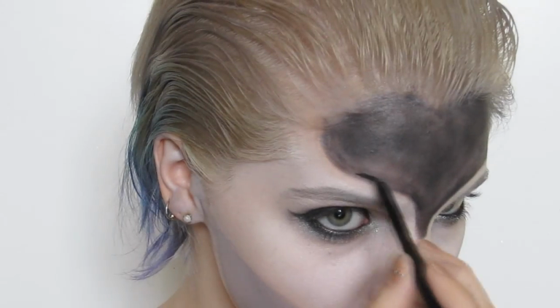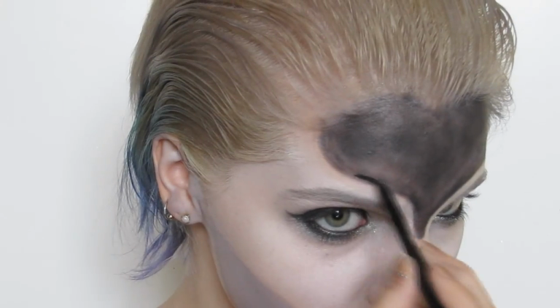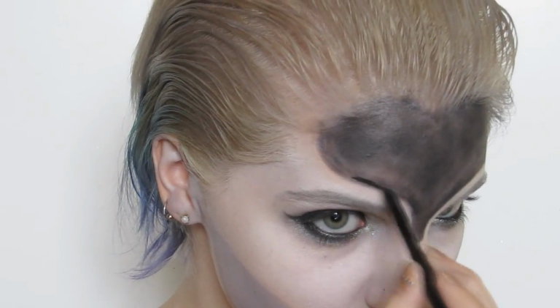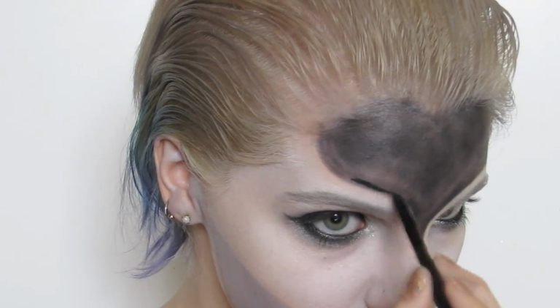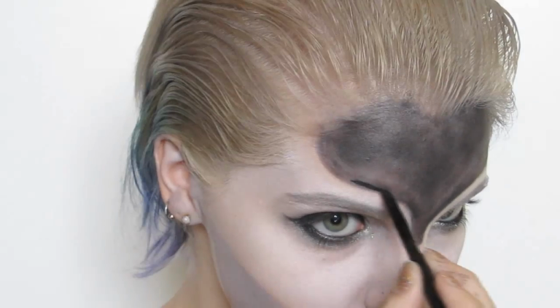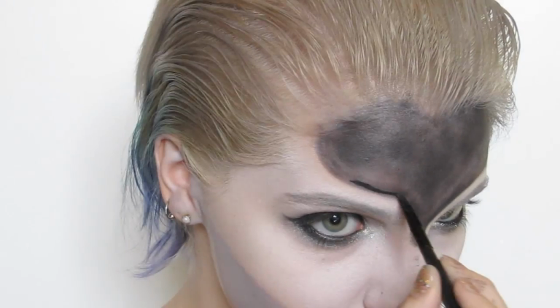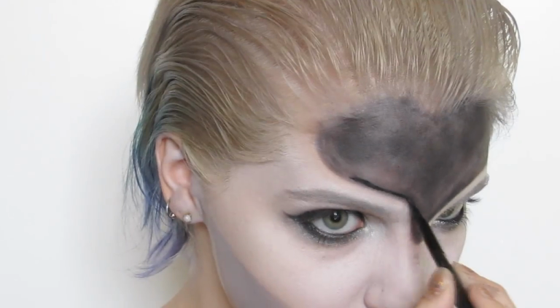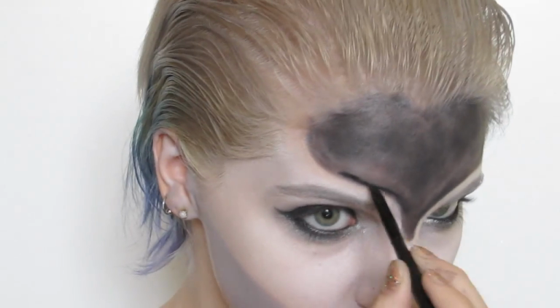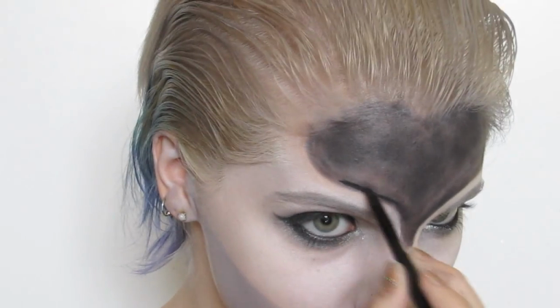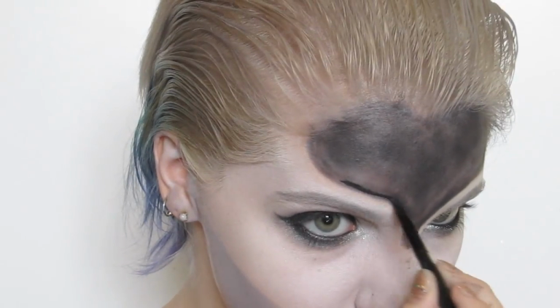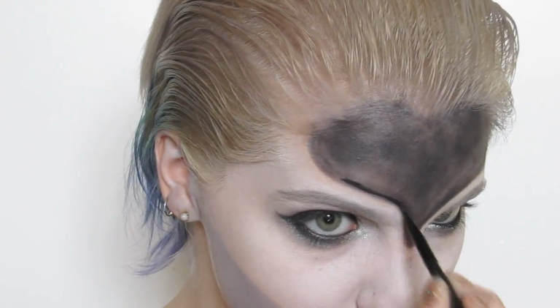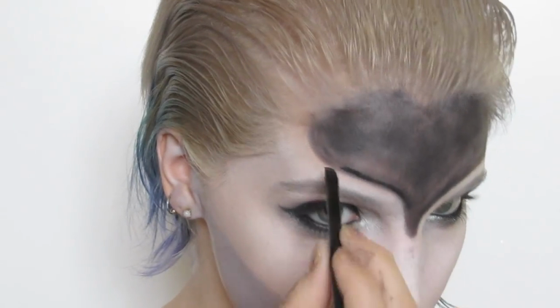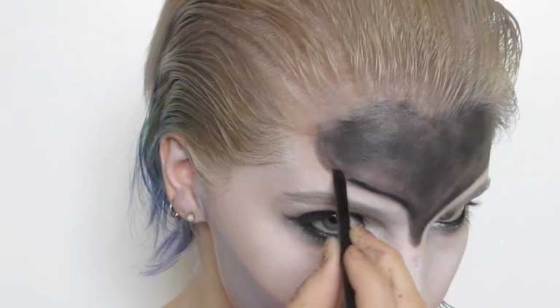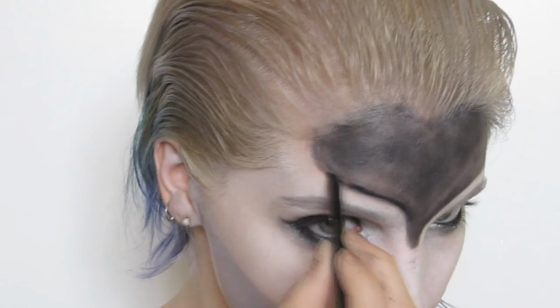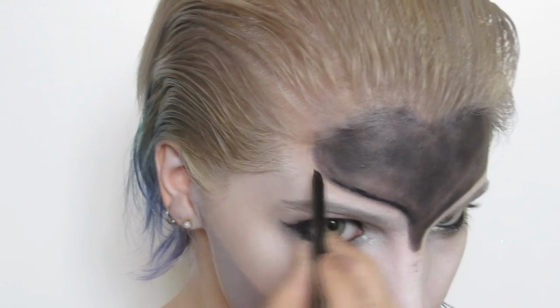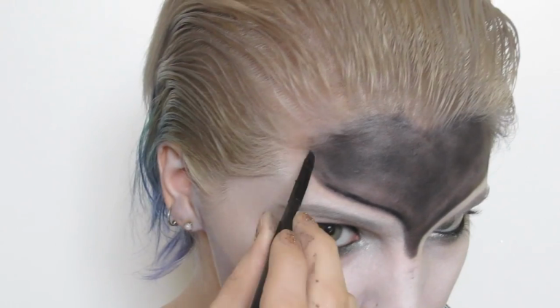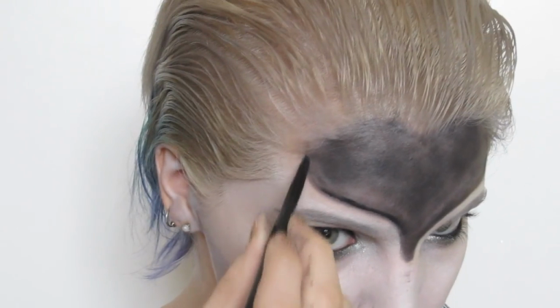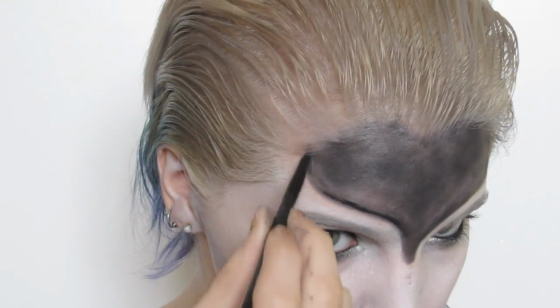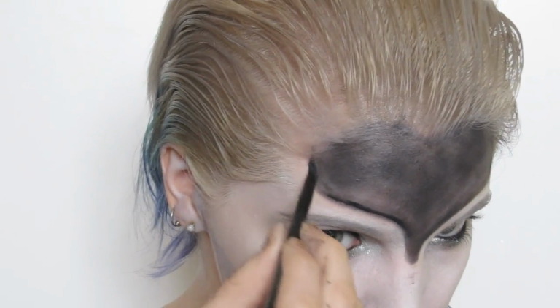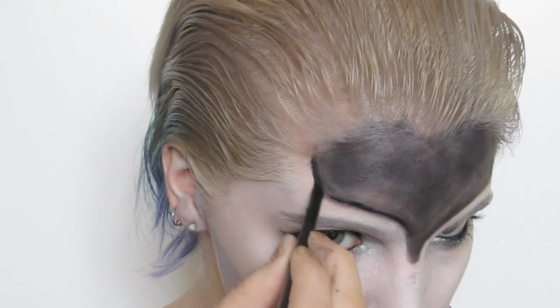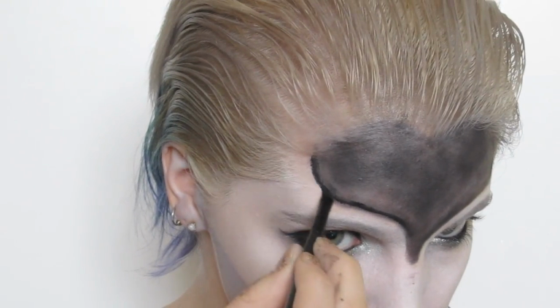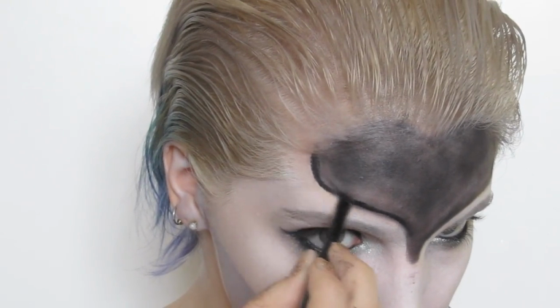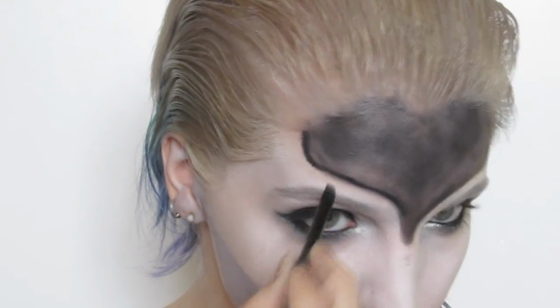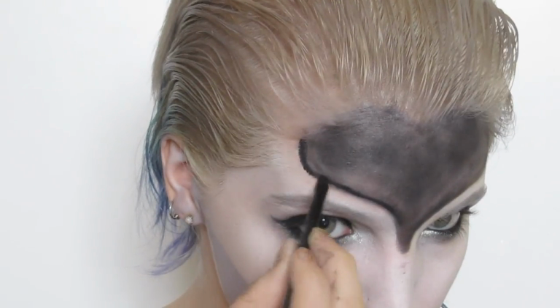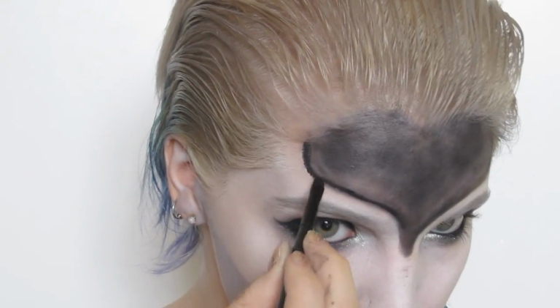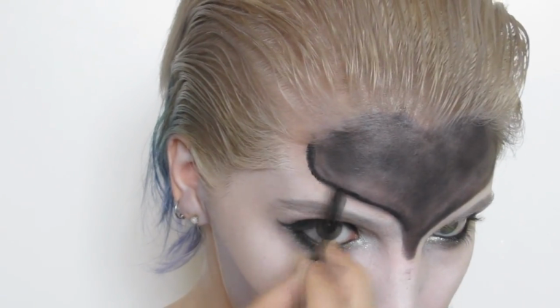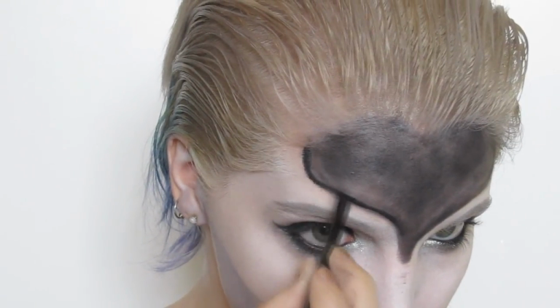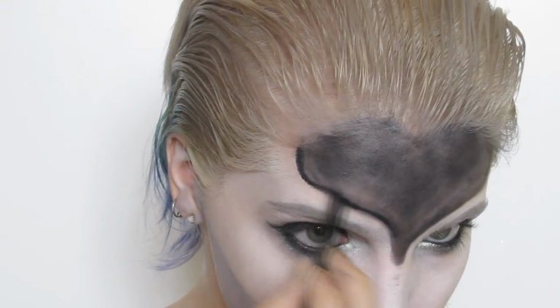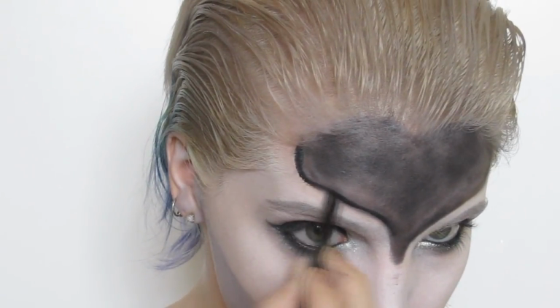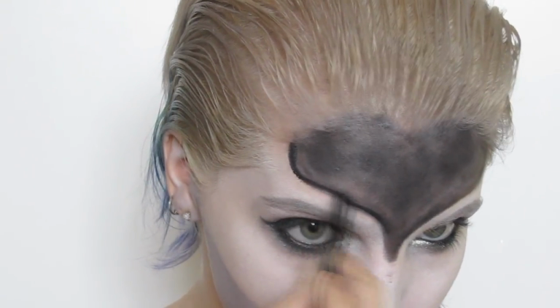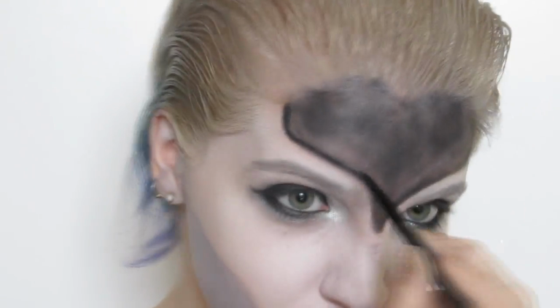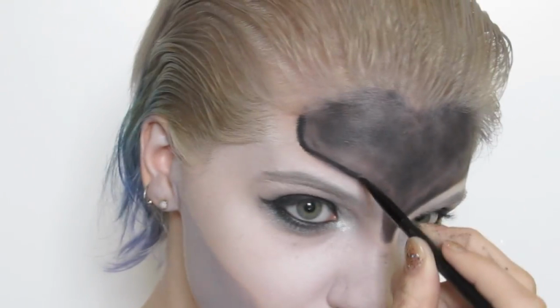I even used a bit of my gel liner to help with the depth and definition of the outlines and then just pulled it inwards.